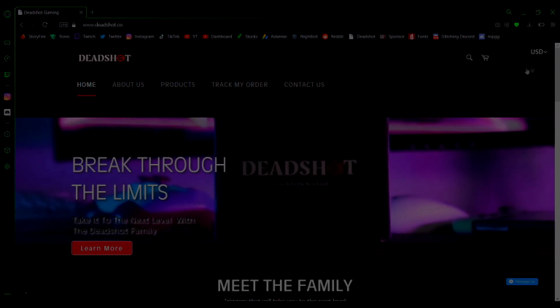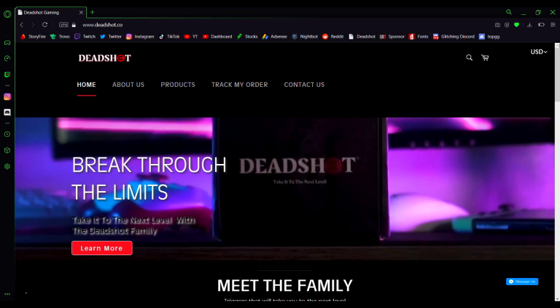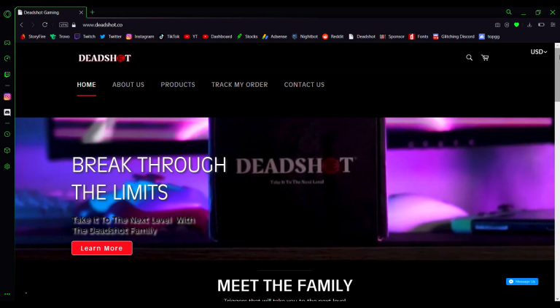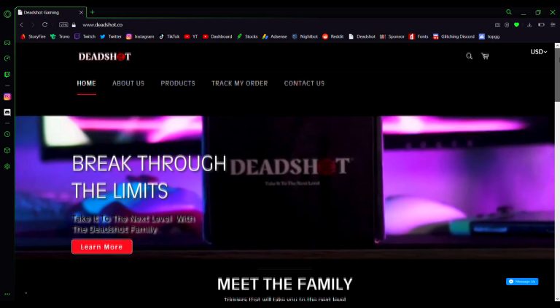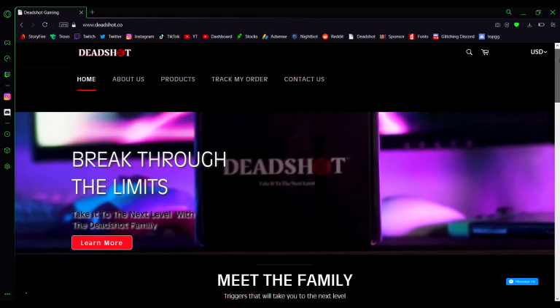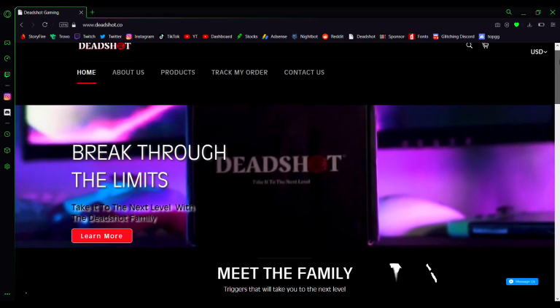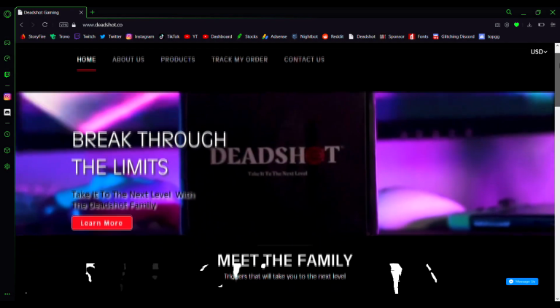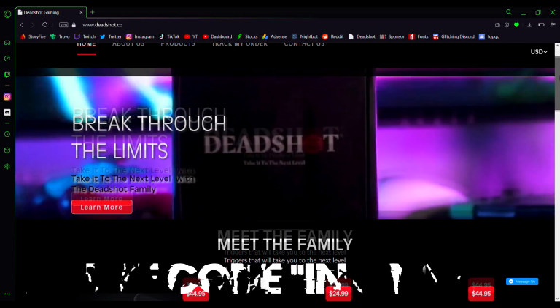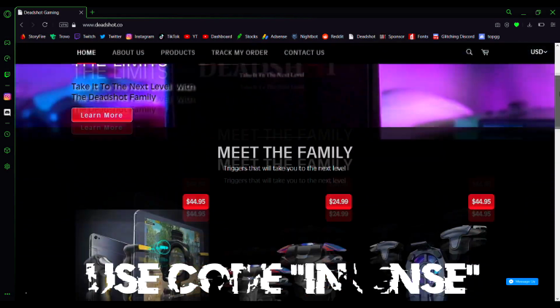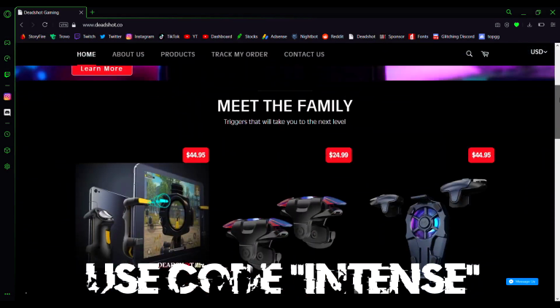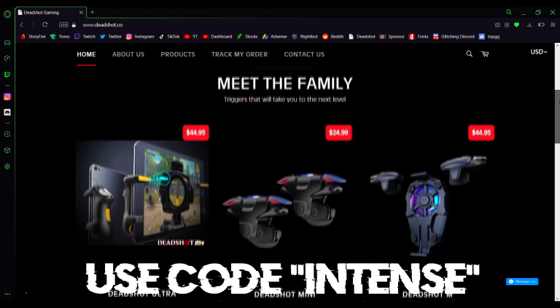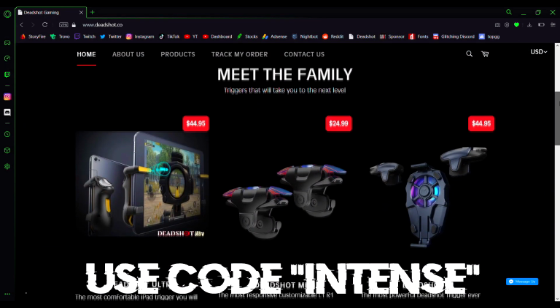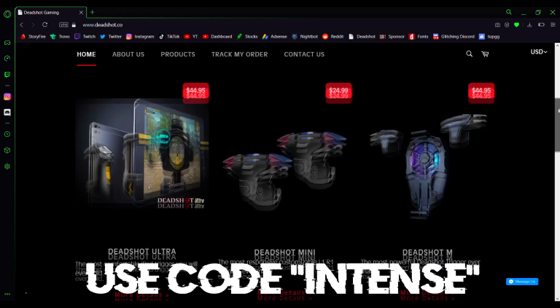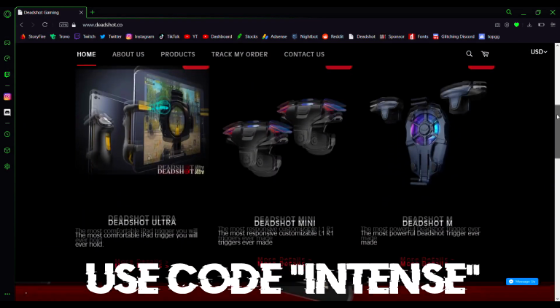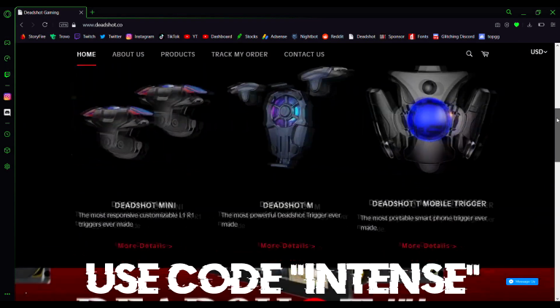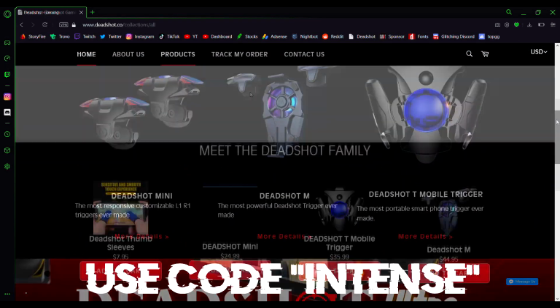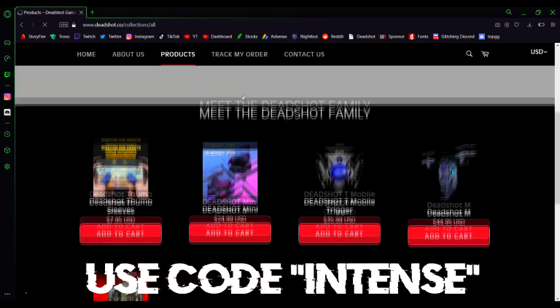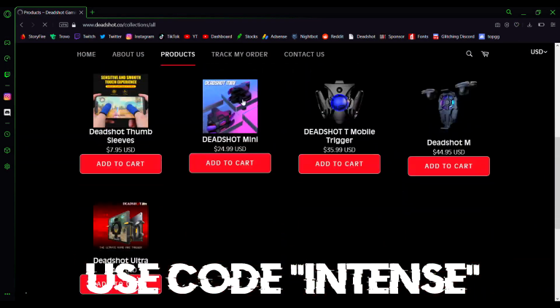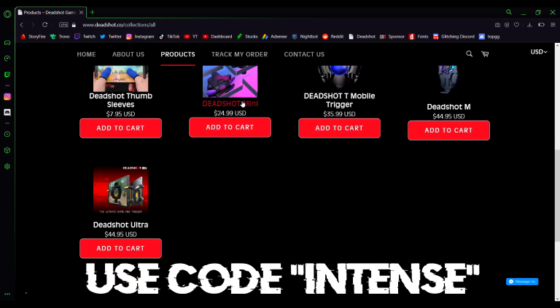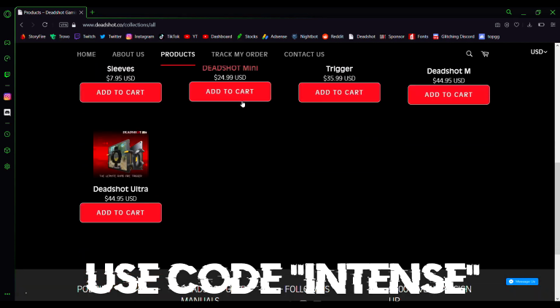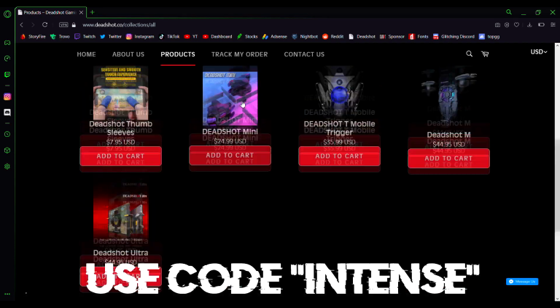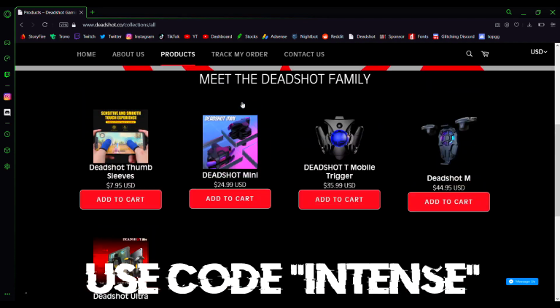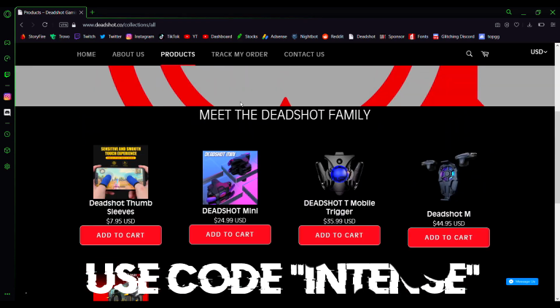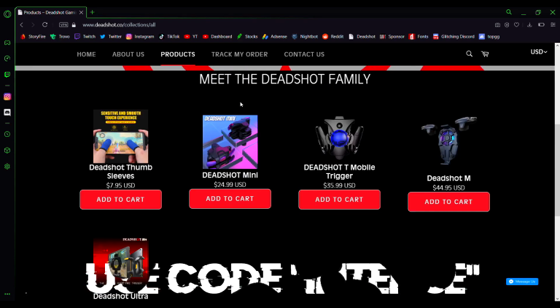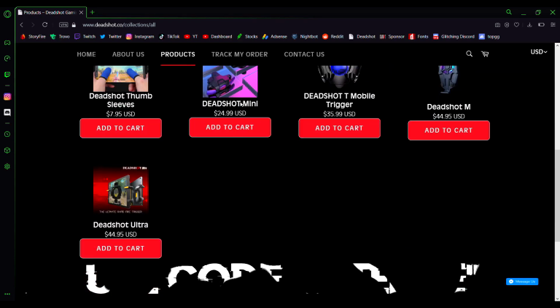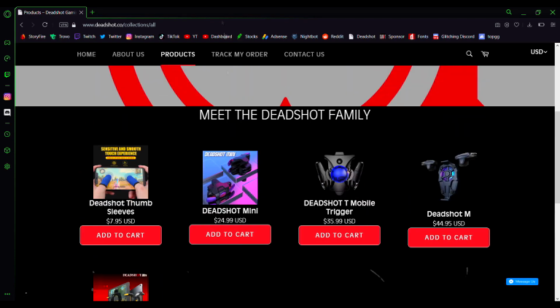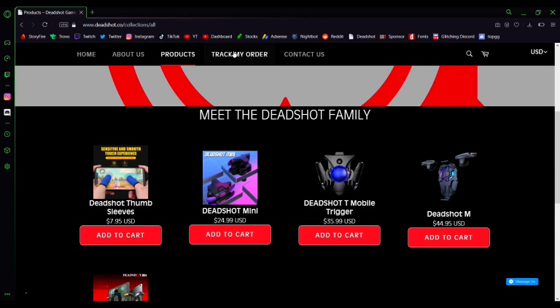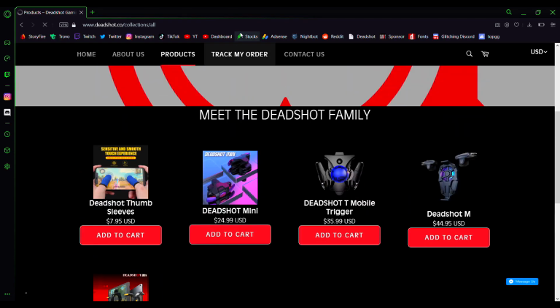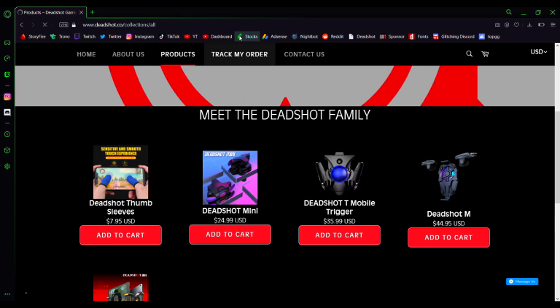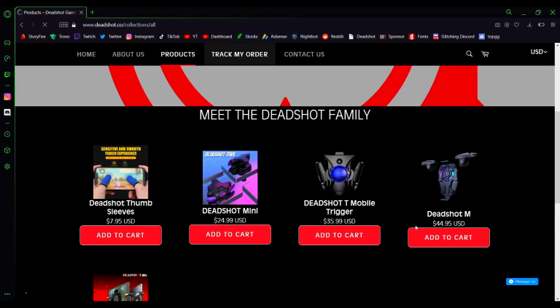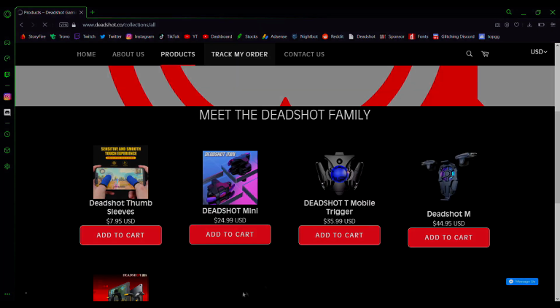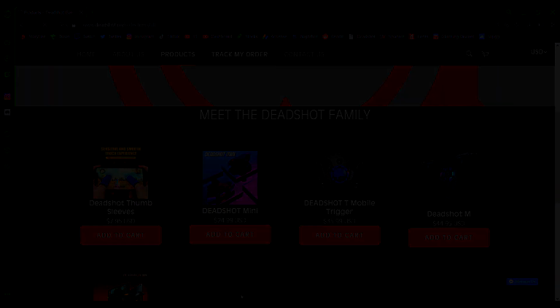Yo guys, before I start the video real quick, go check out Deadshot in the description below. Use code Intense at the checkout. They have amazing triggers and they also have some great thumb sleeves. So let's get on to the video now.